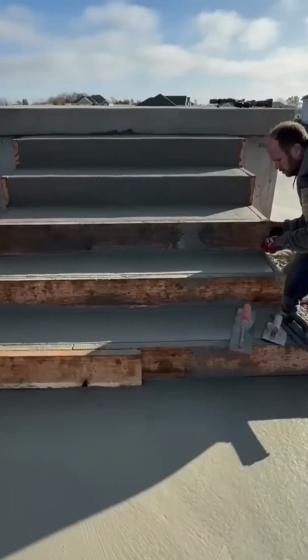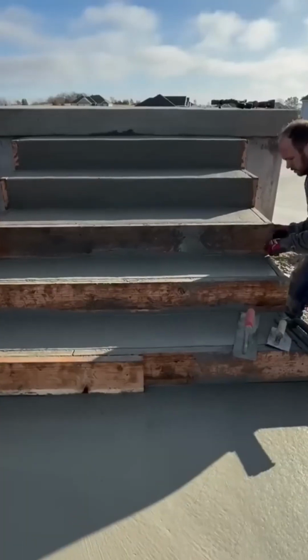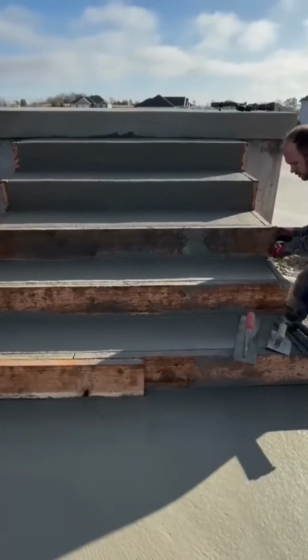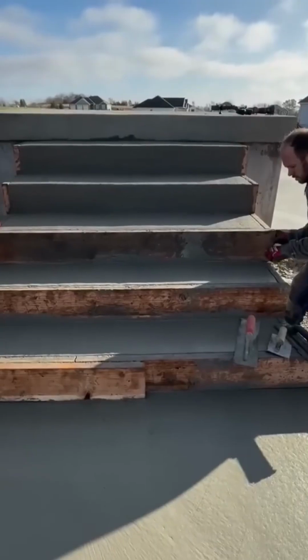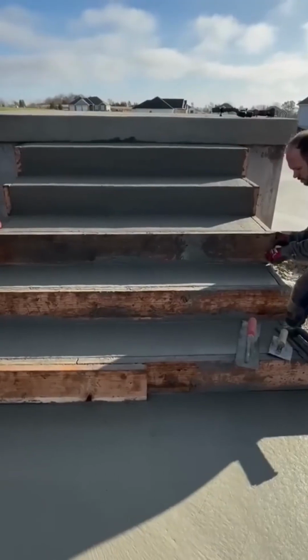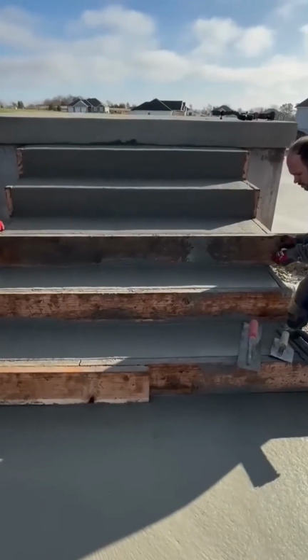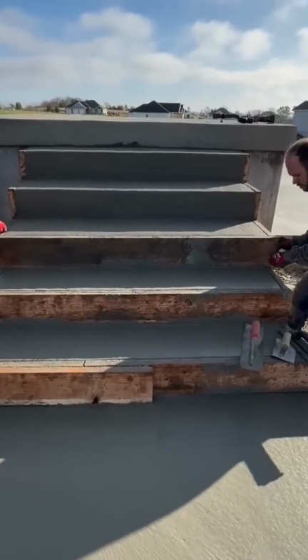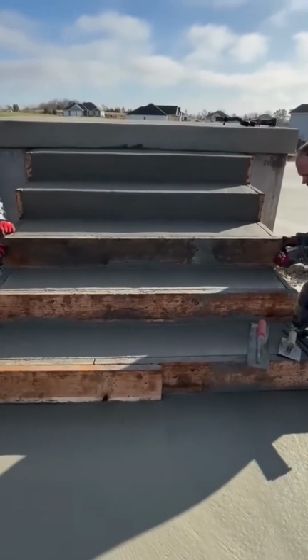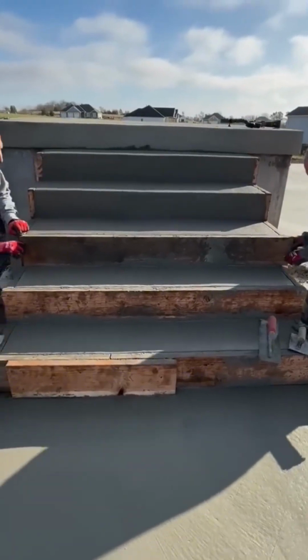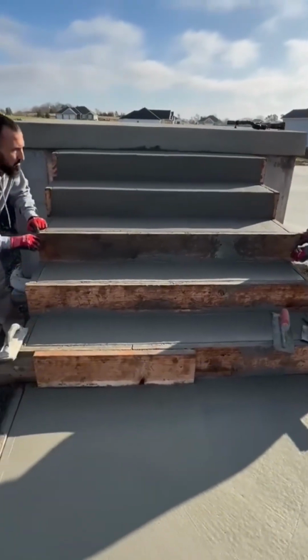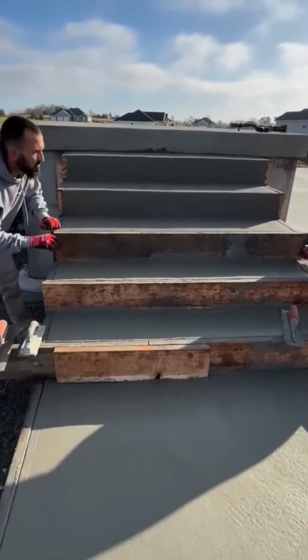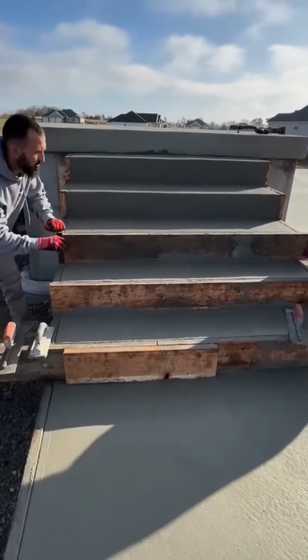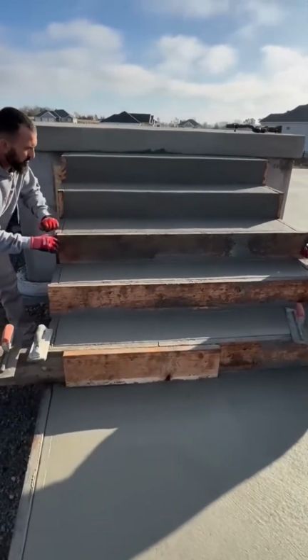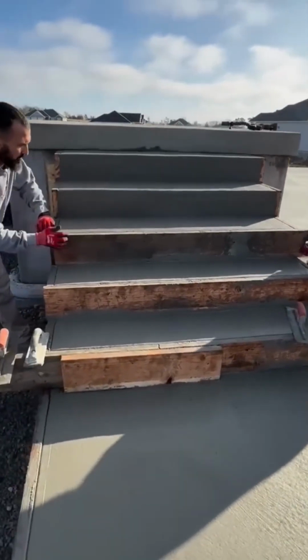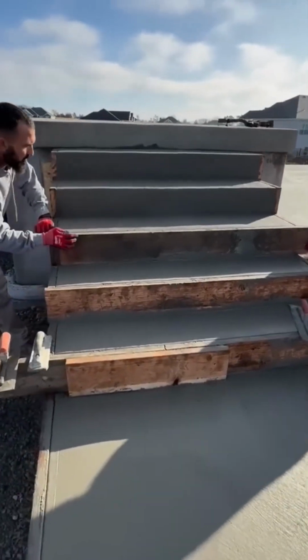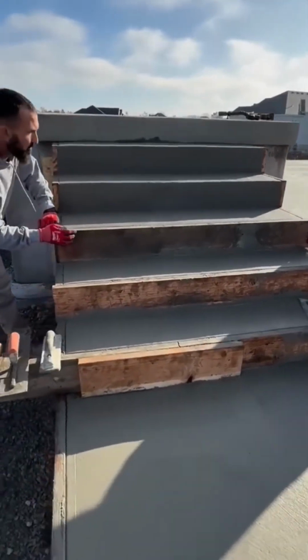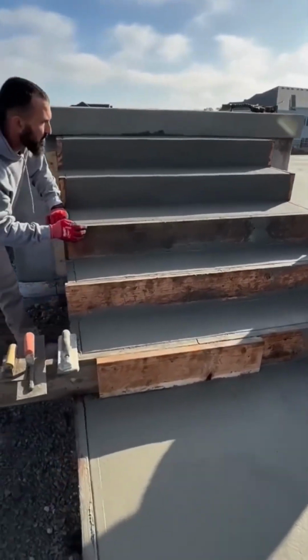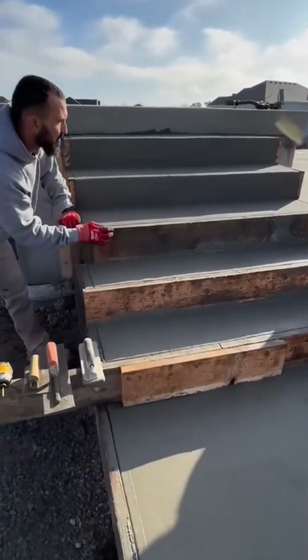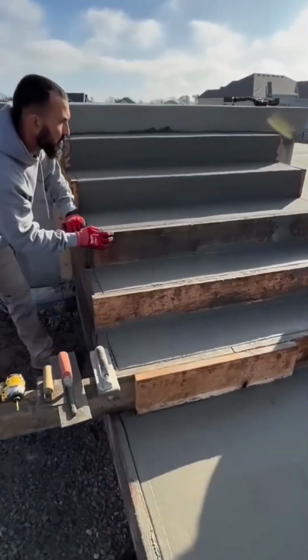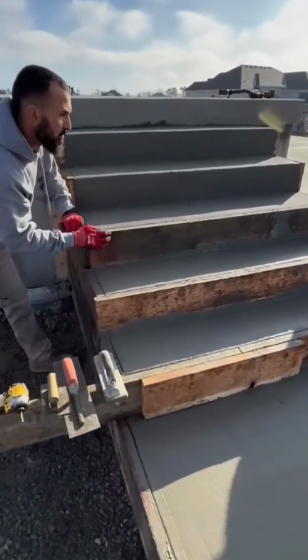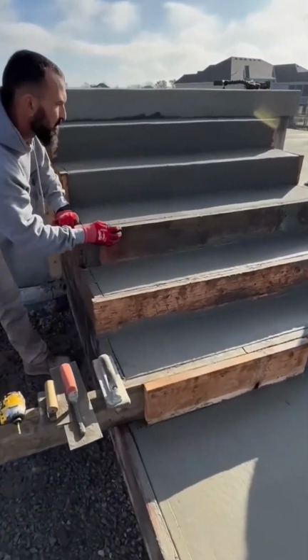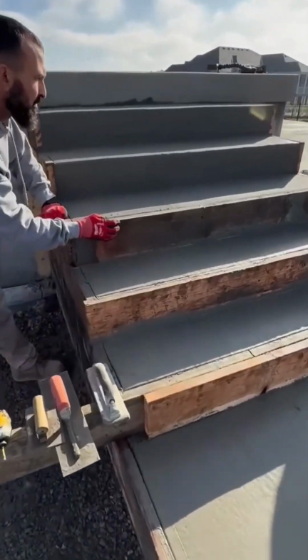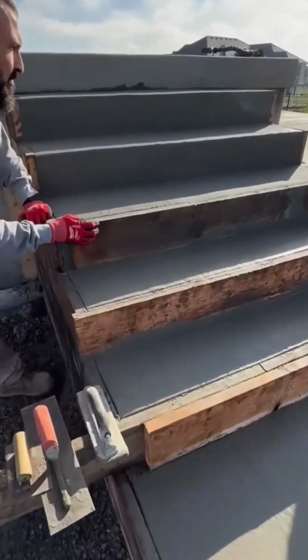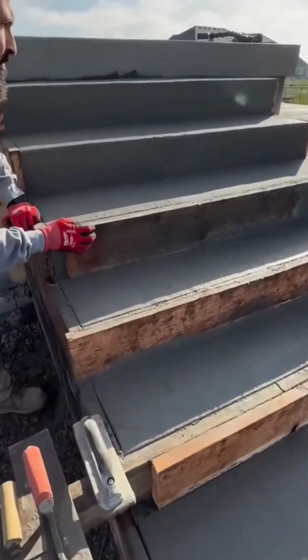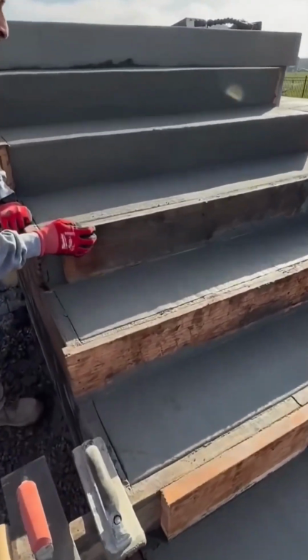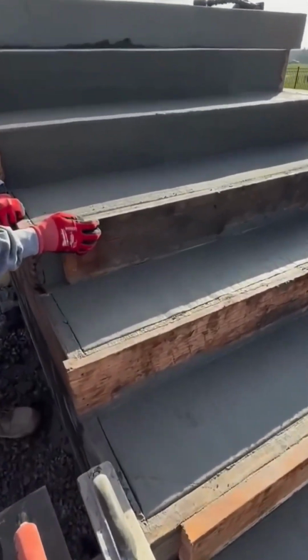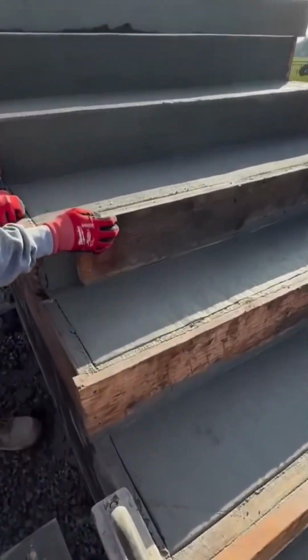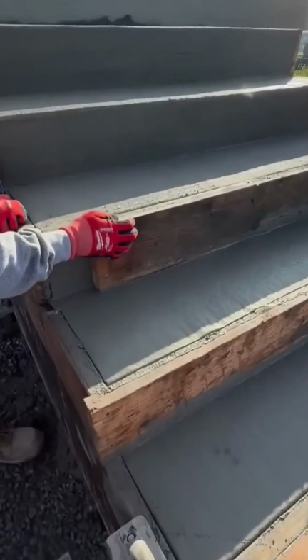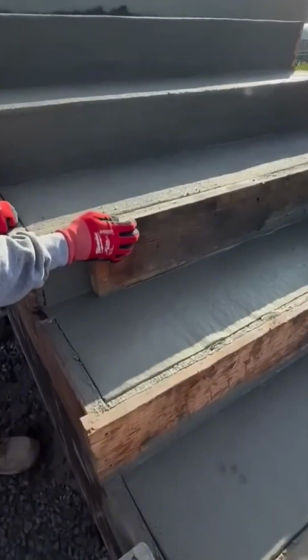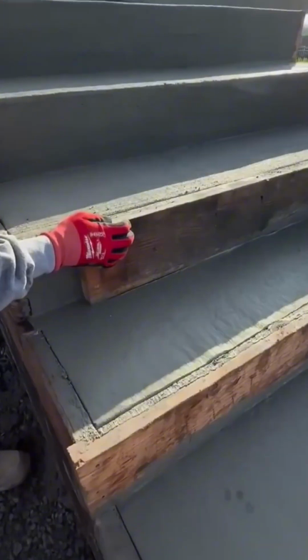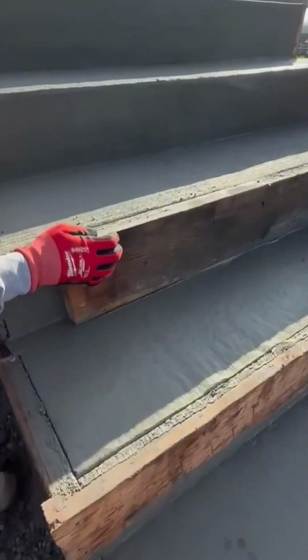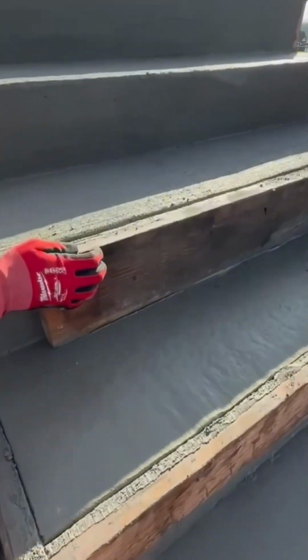A staircase takes shape under skilled hands, each step locked in place like musical notes in a rising scale.